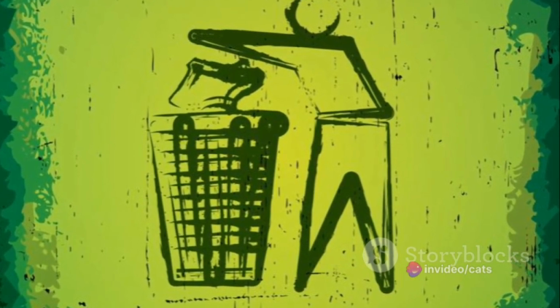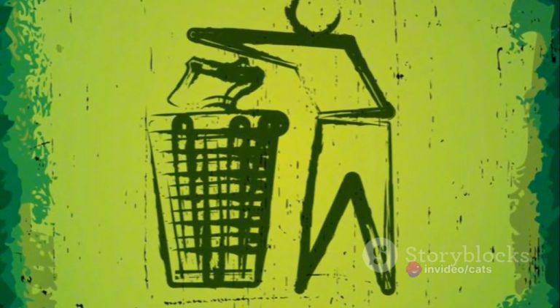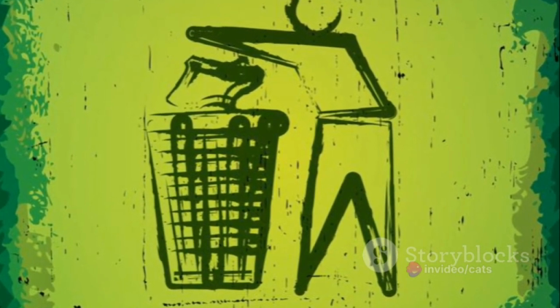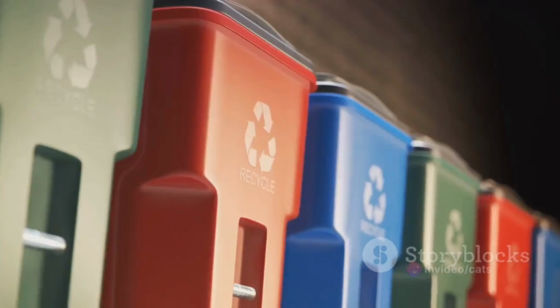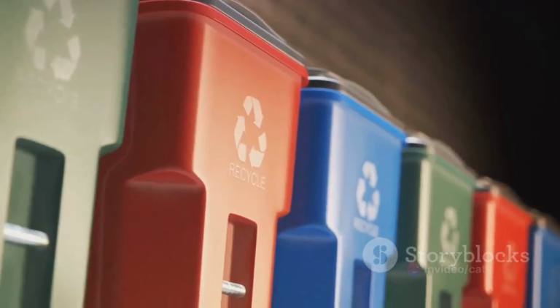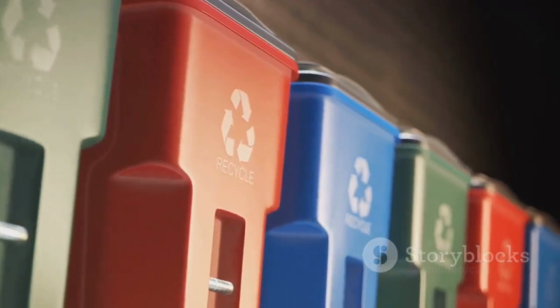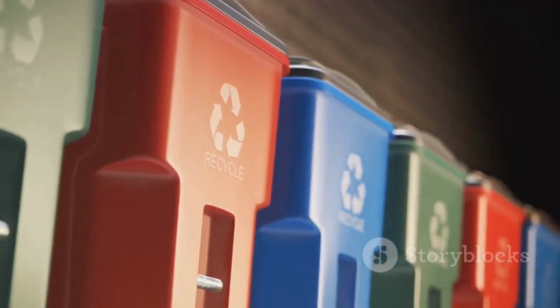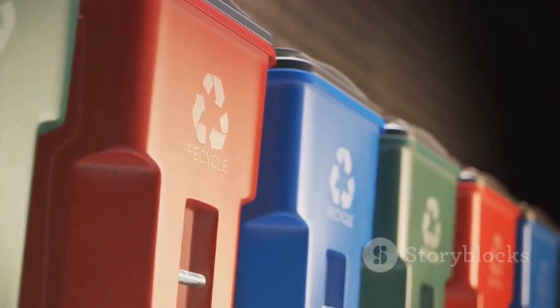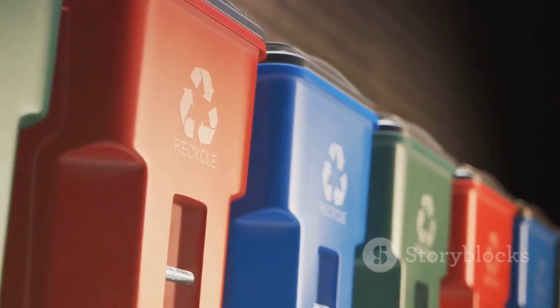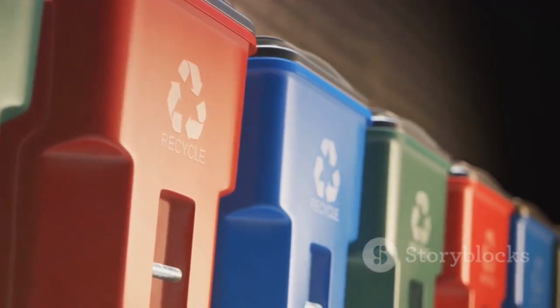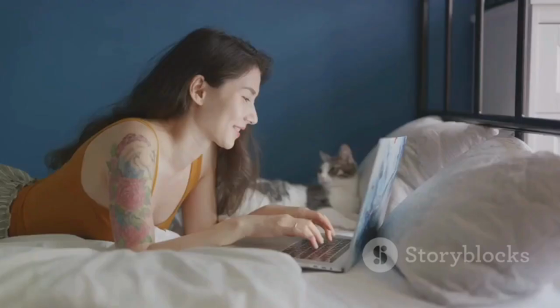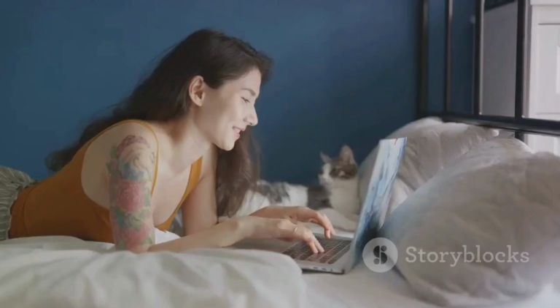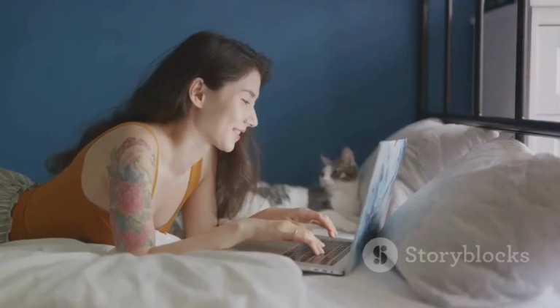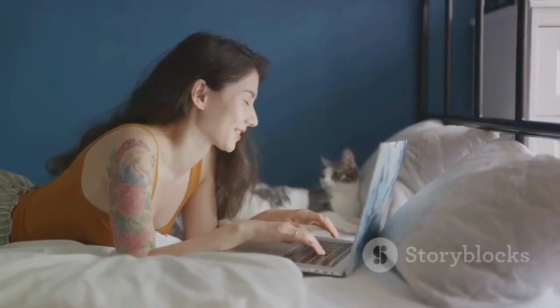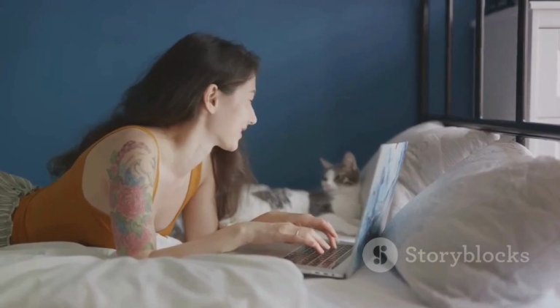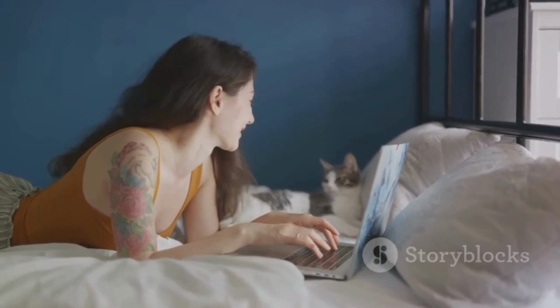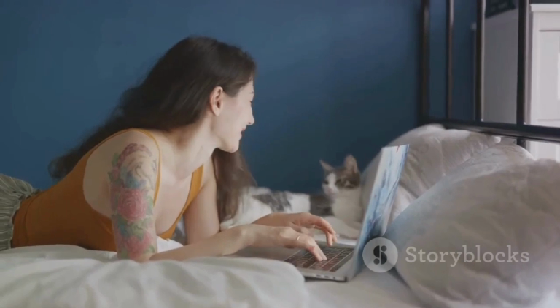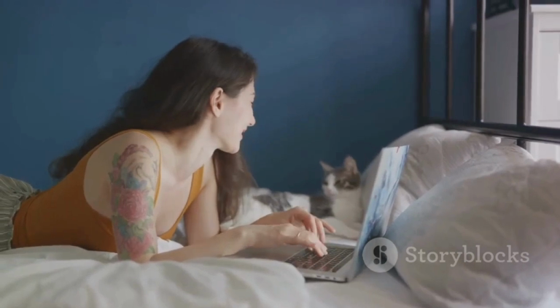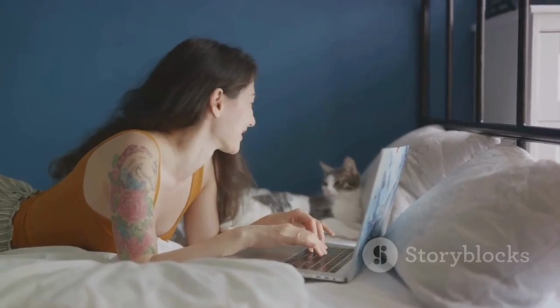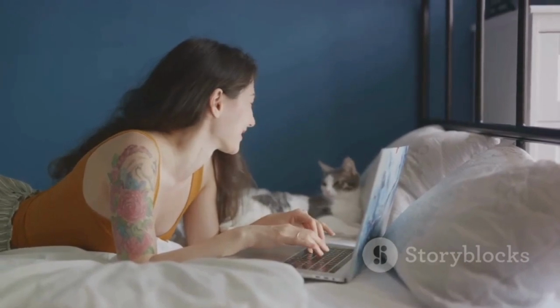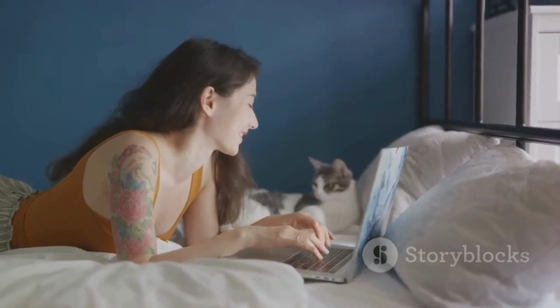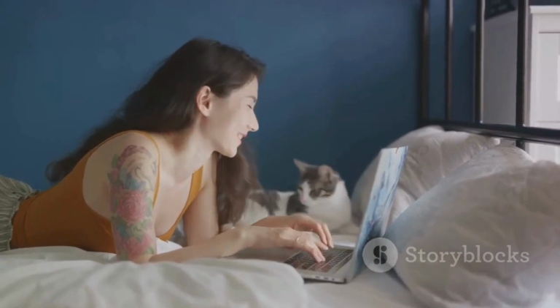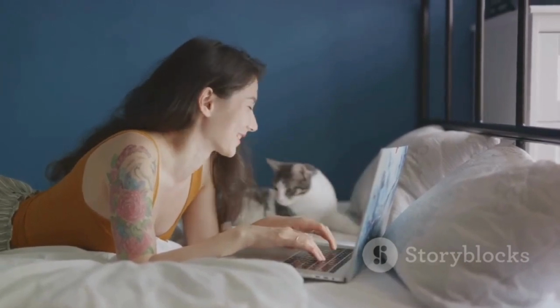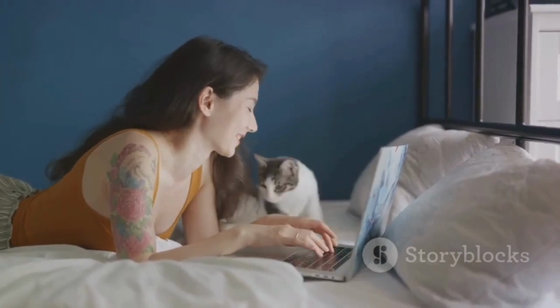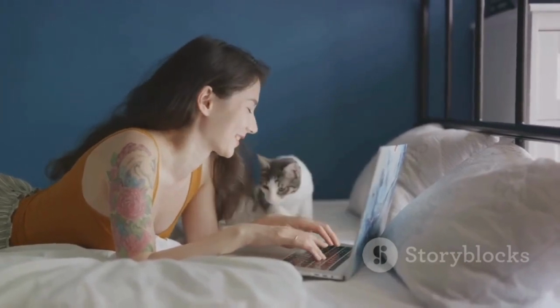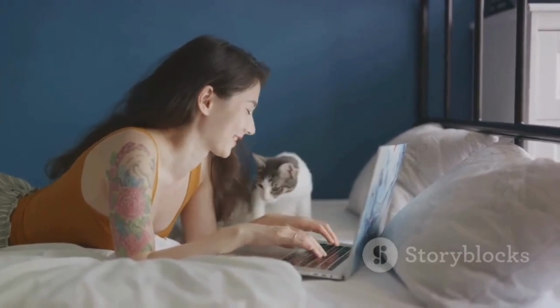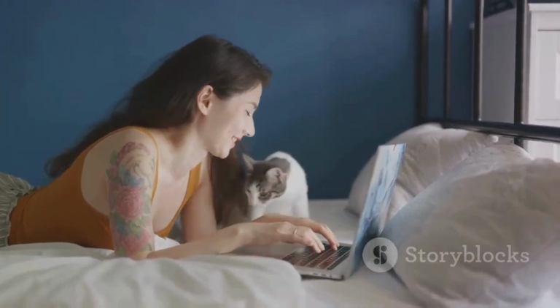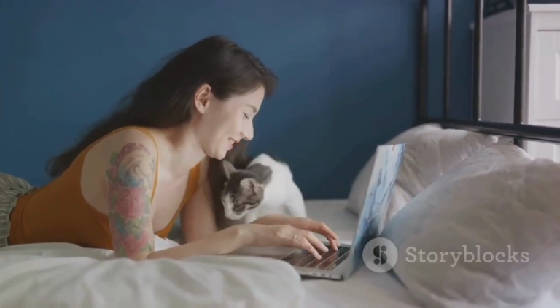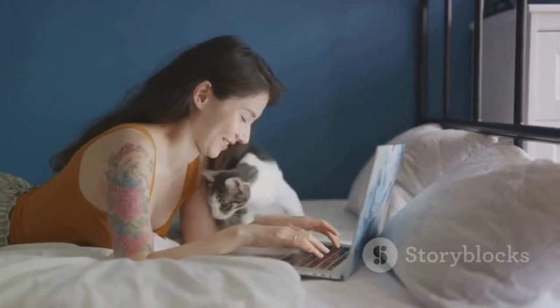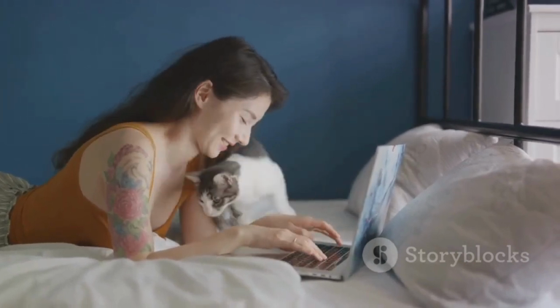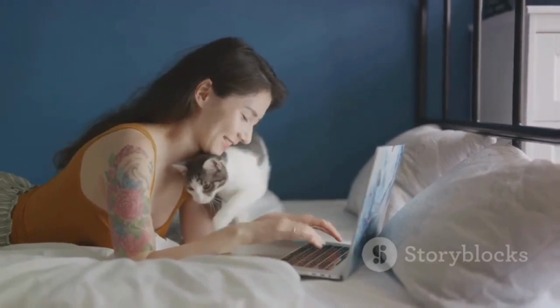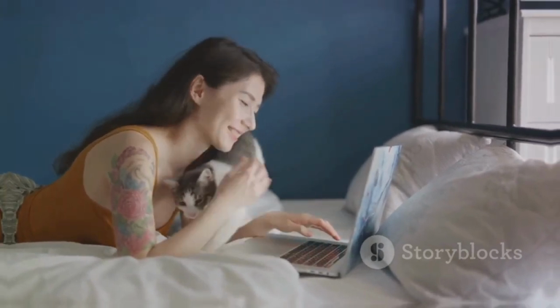It's time to say goodbye to traditional litter problems. Visit our website to learn more about Schoon Cat Litter and make the switch today.